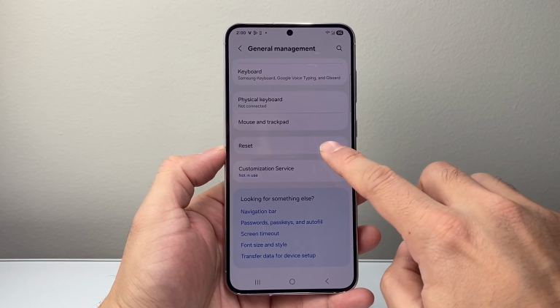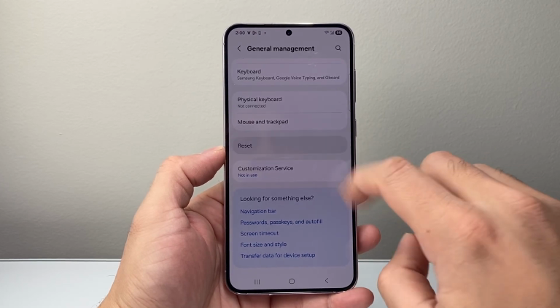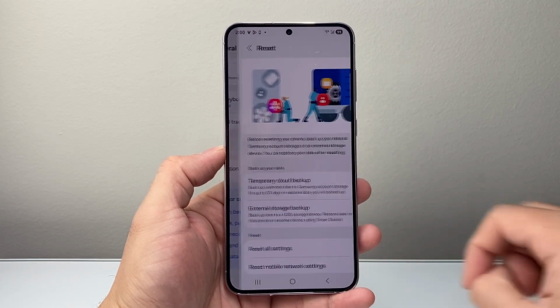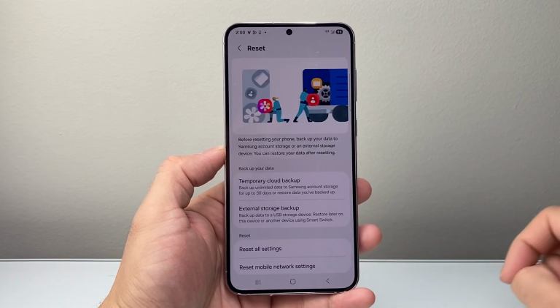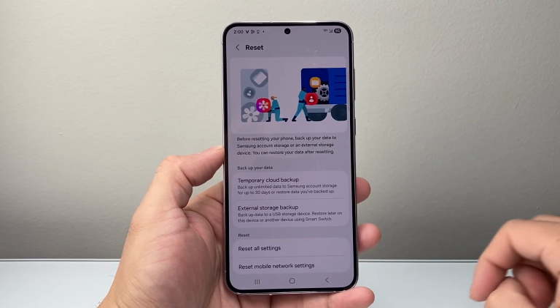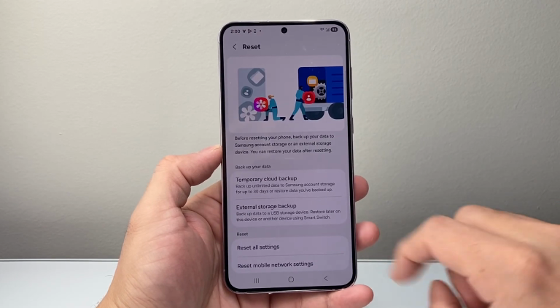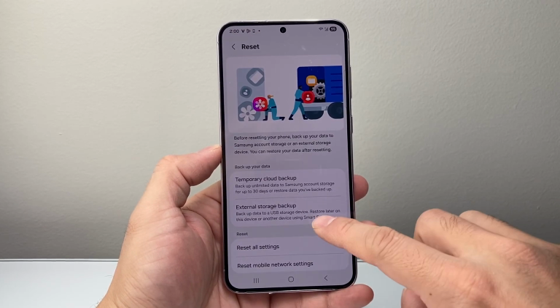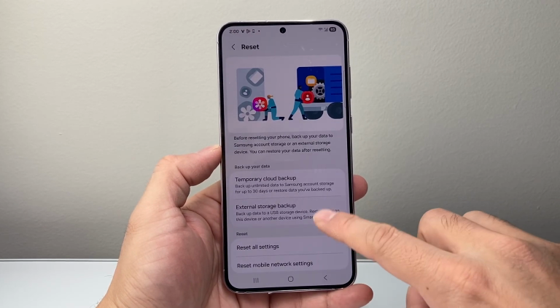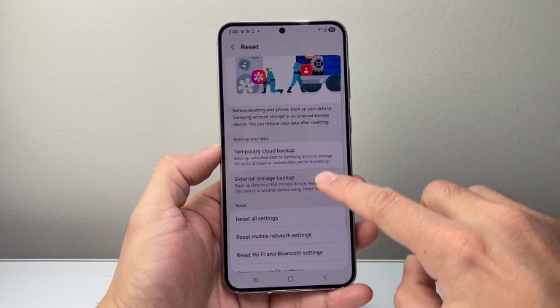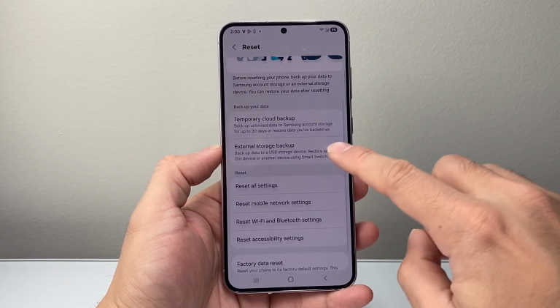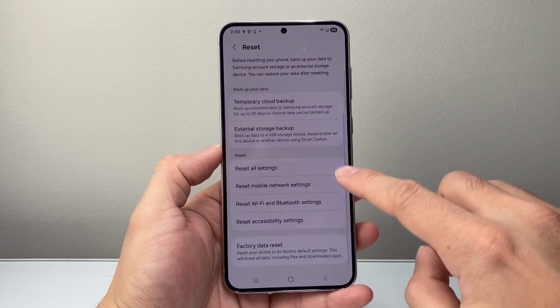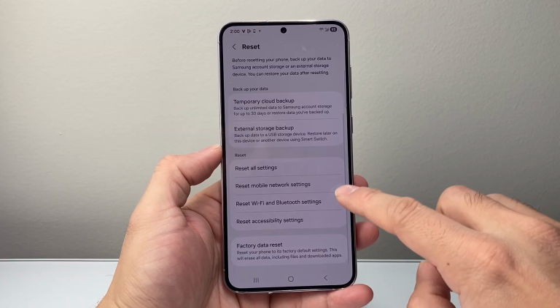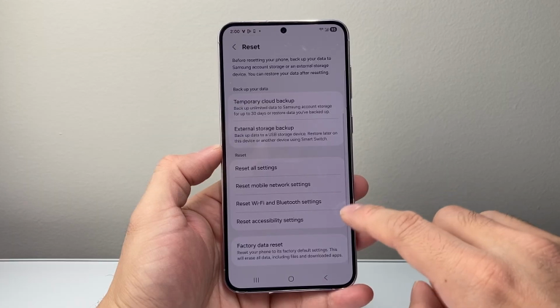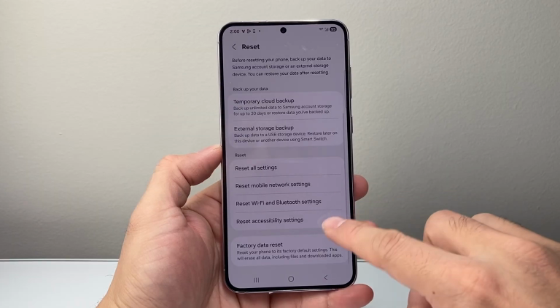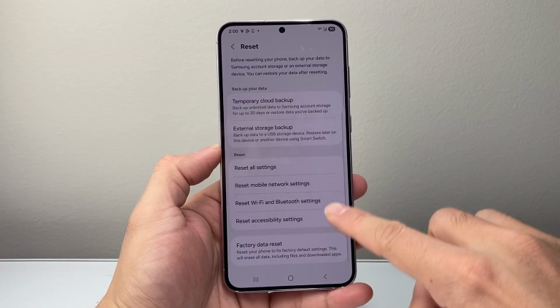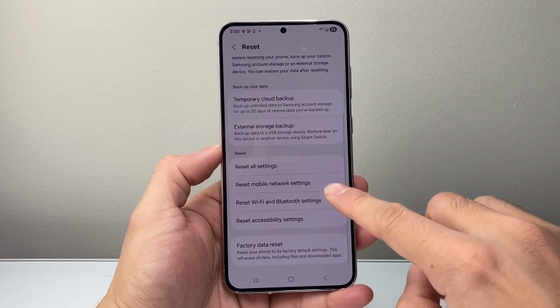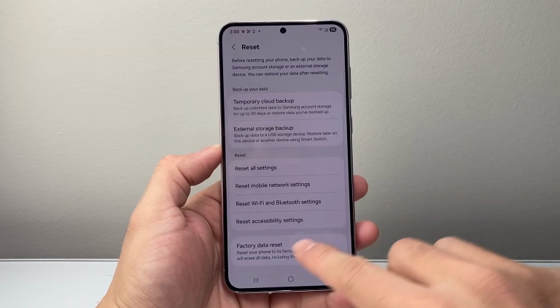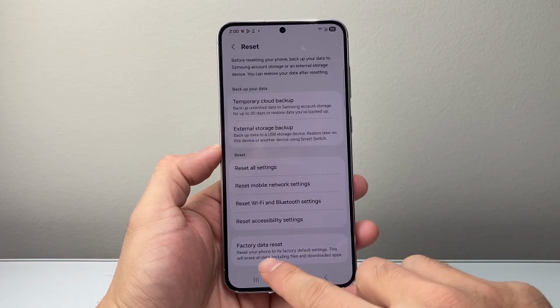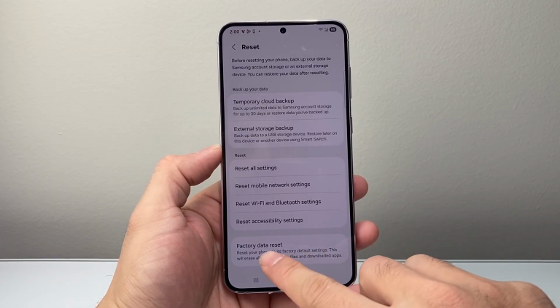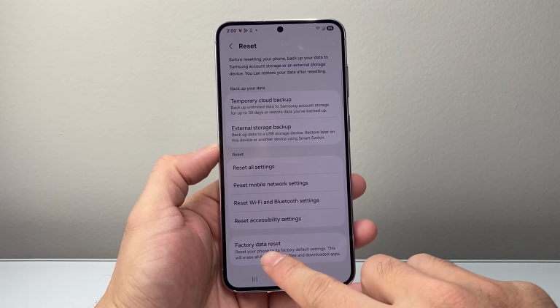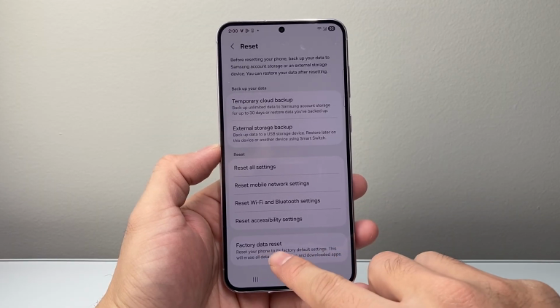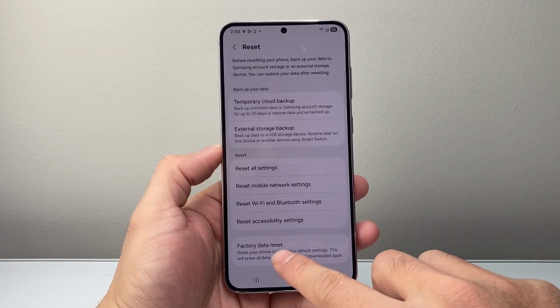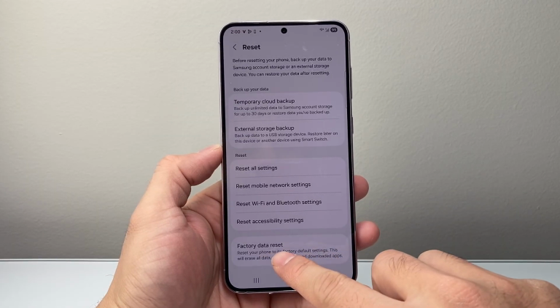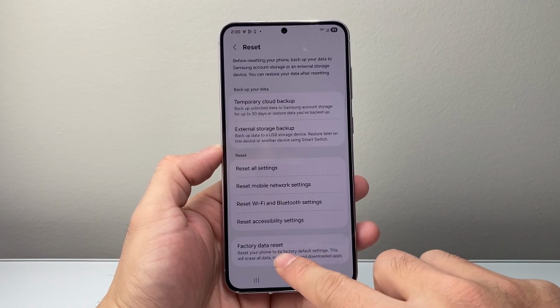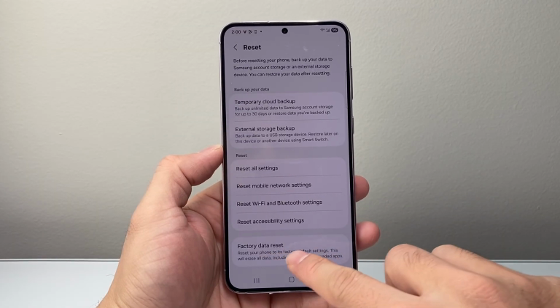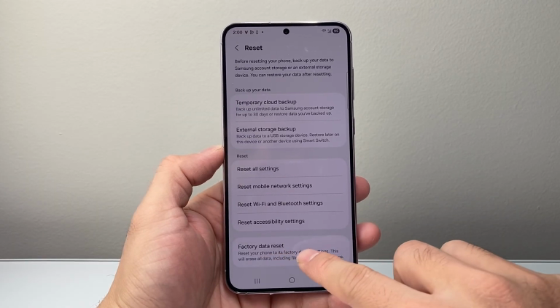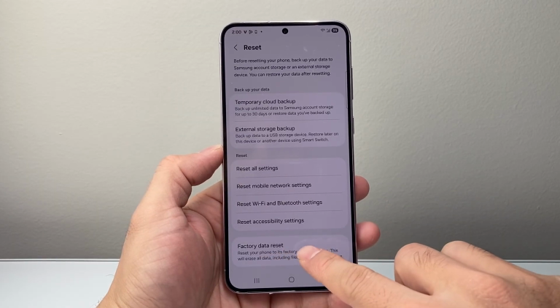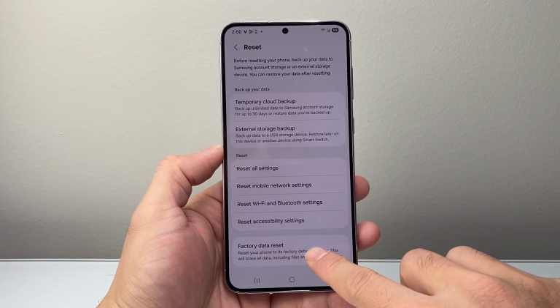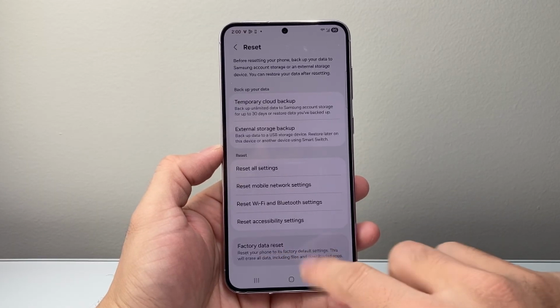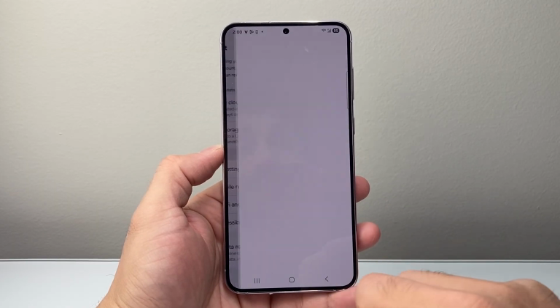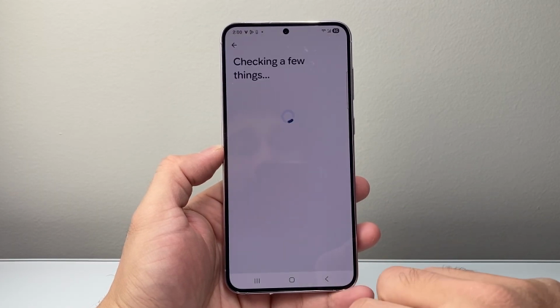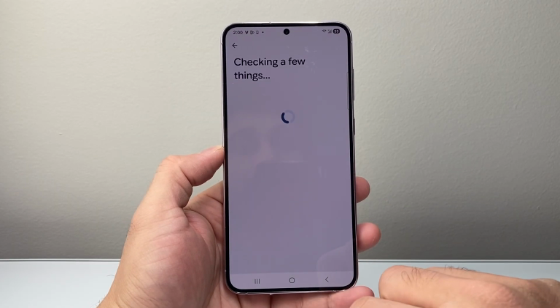So we're going to go ahead and tap reset and scroll a little bit further down. We're going to see the option that says factory data reset. We're going to tap on that.